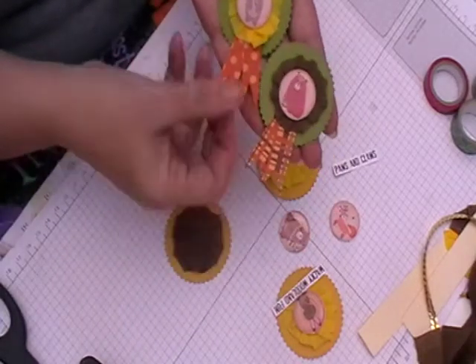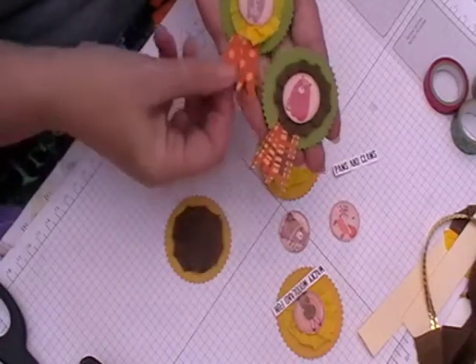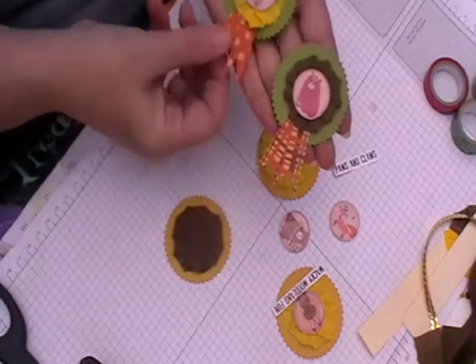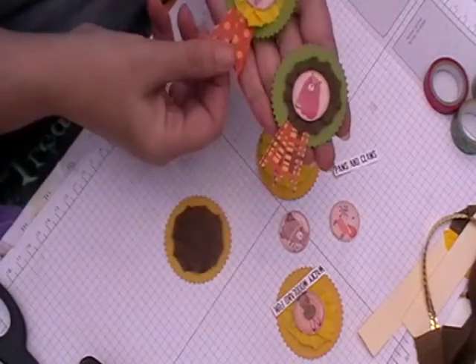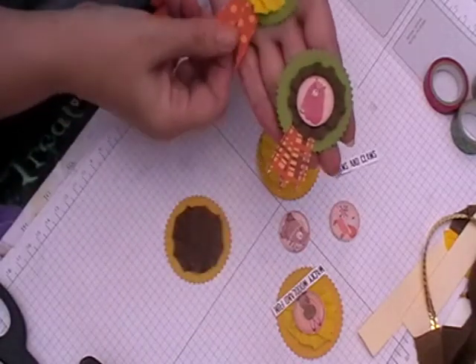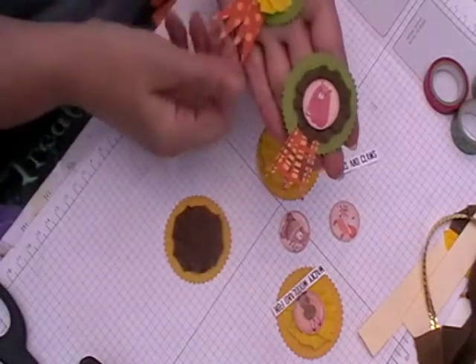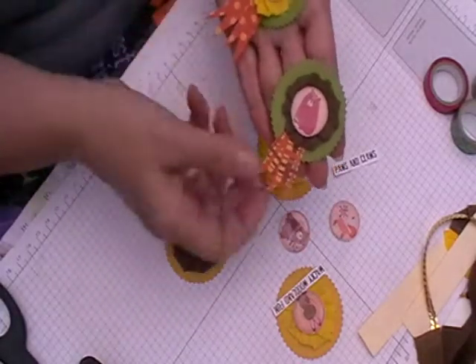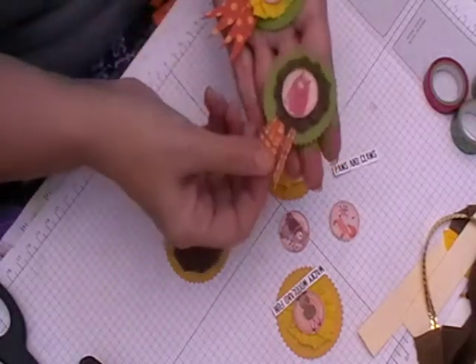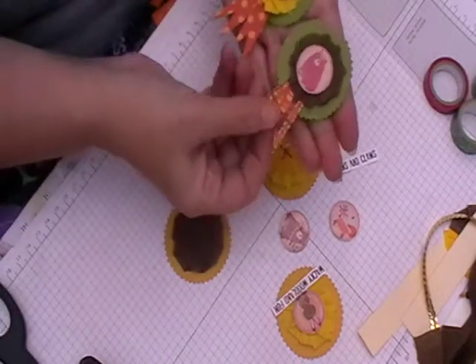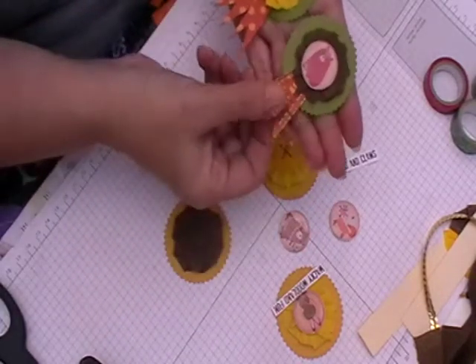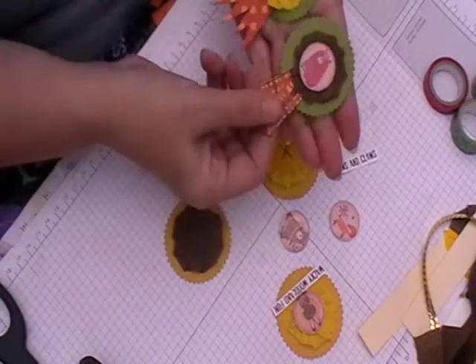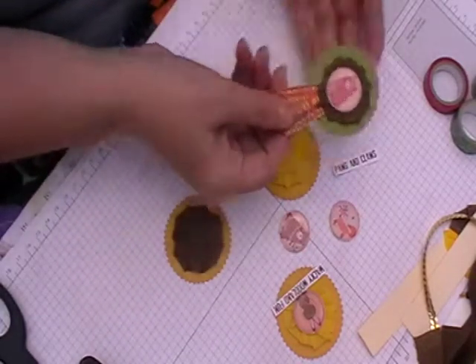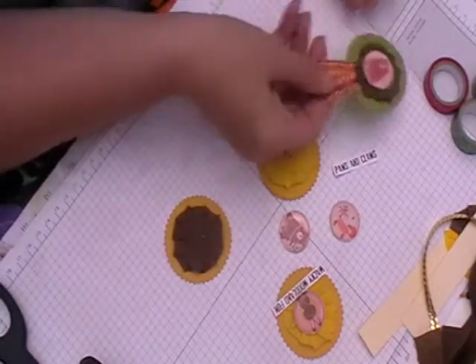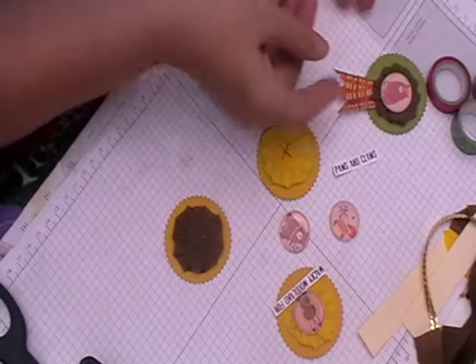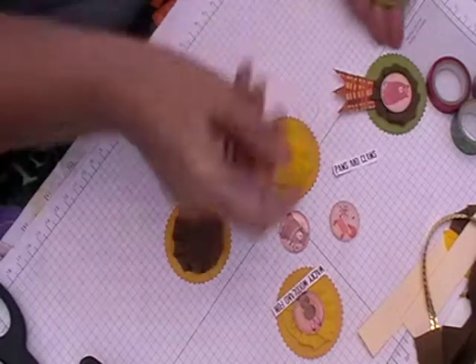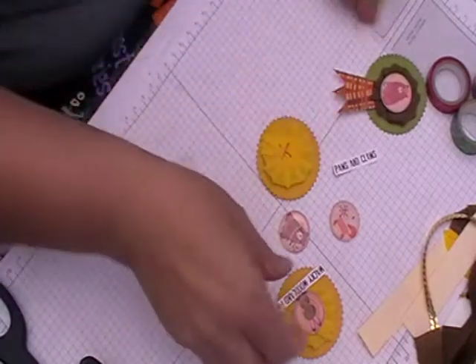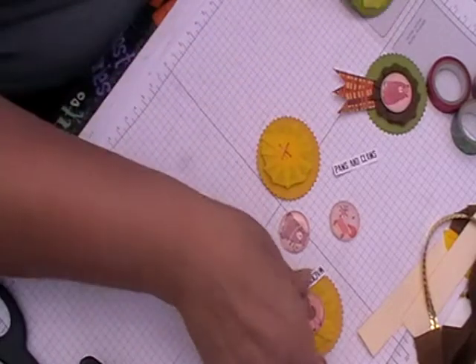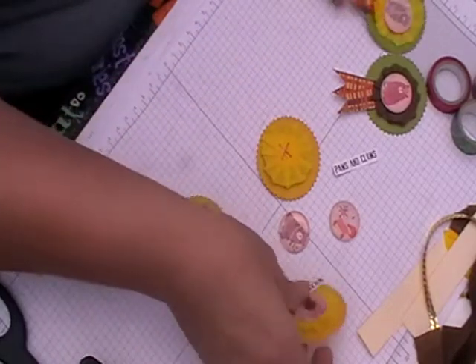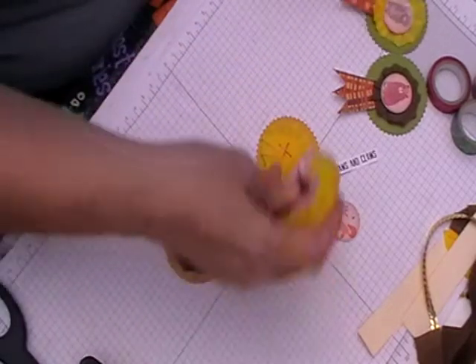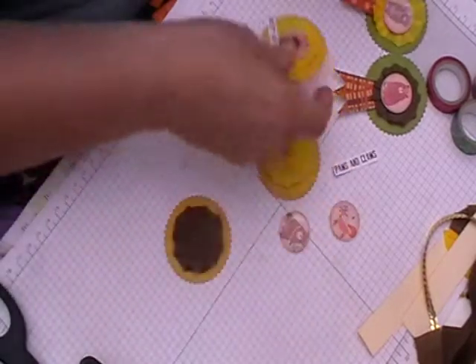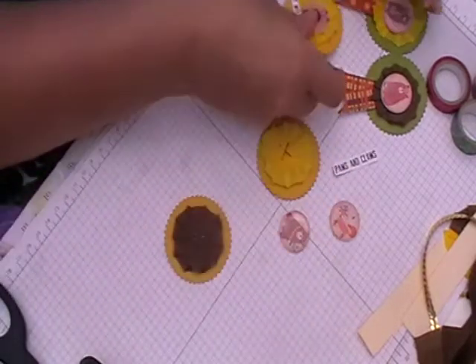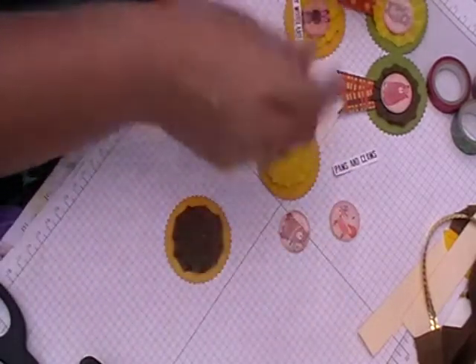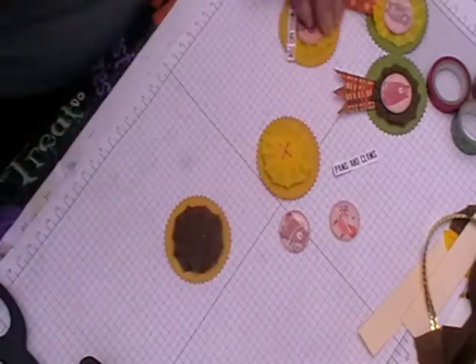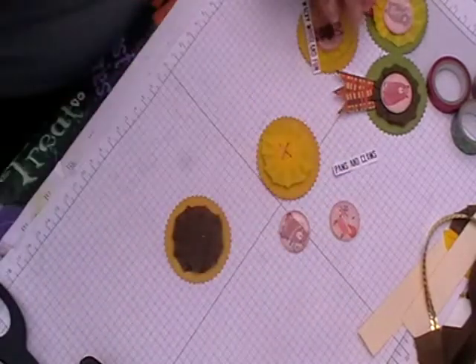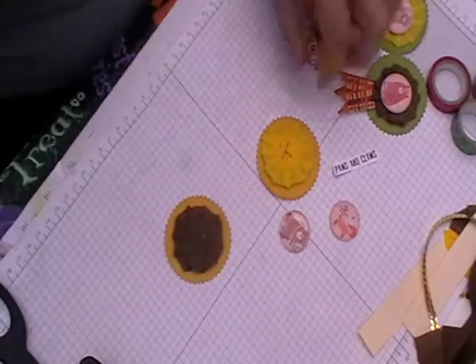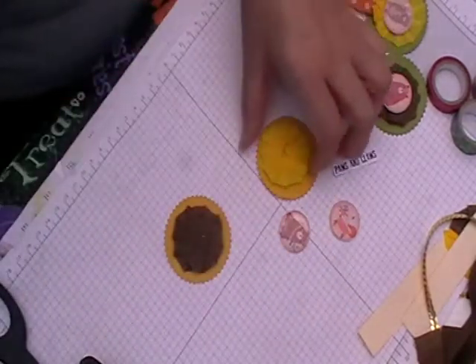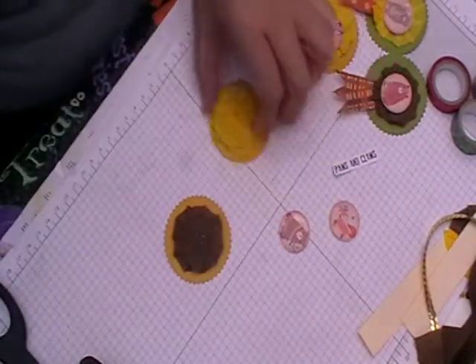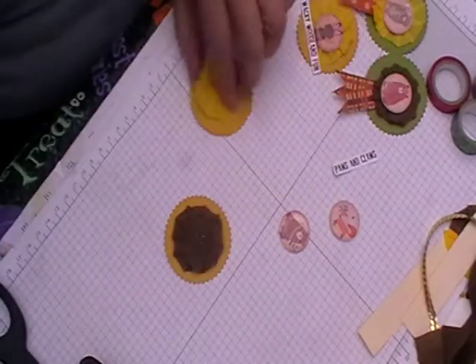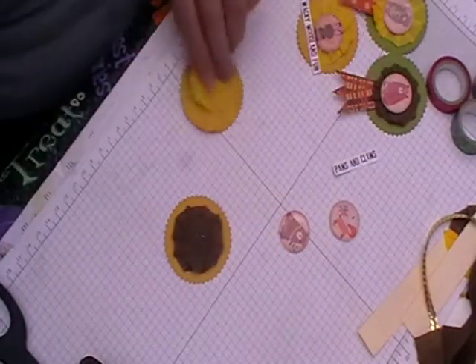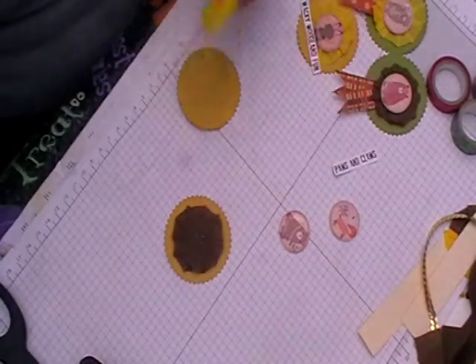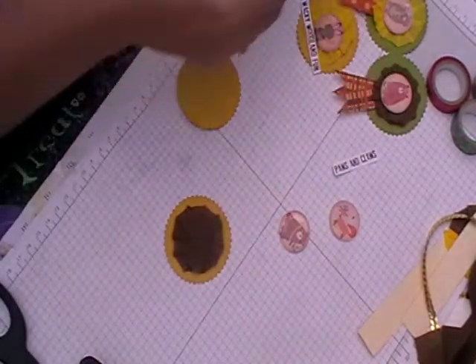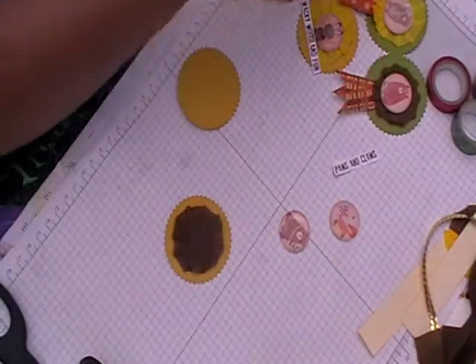So that is the two little prize rosettes that you can do. I quite like both ways really.